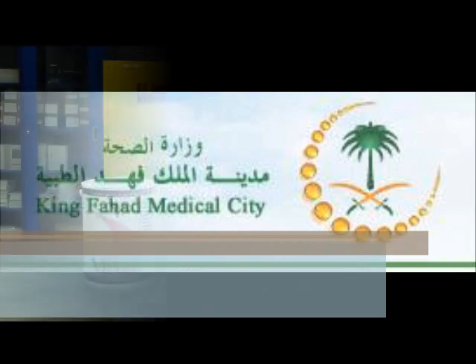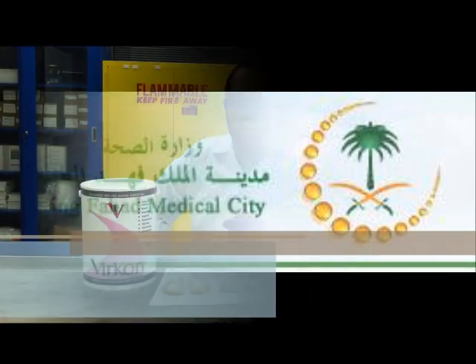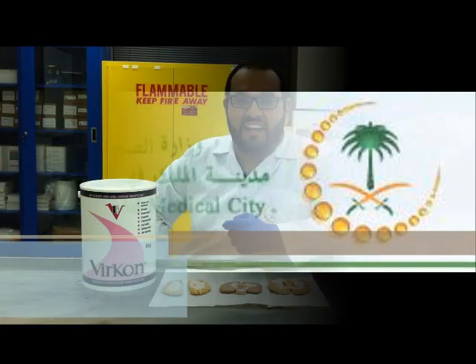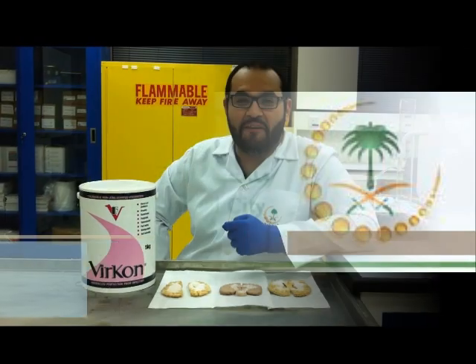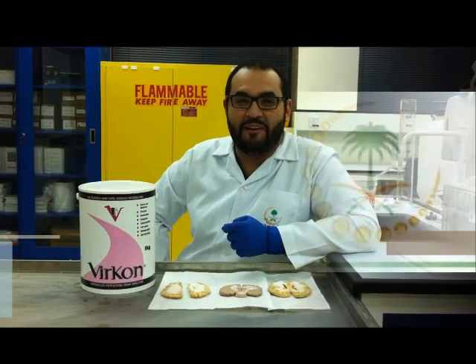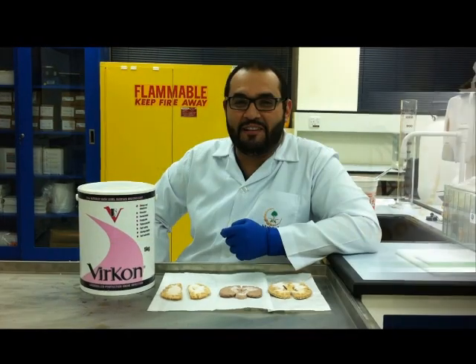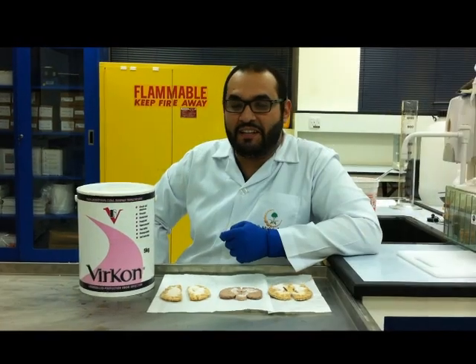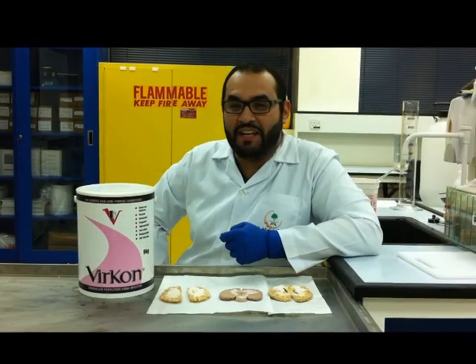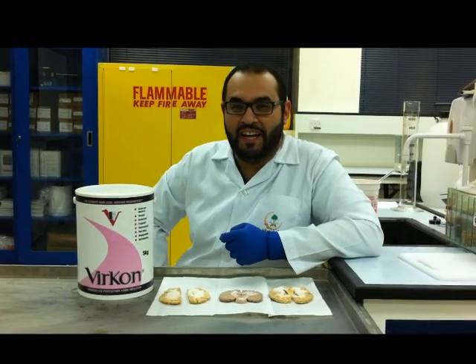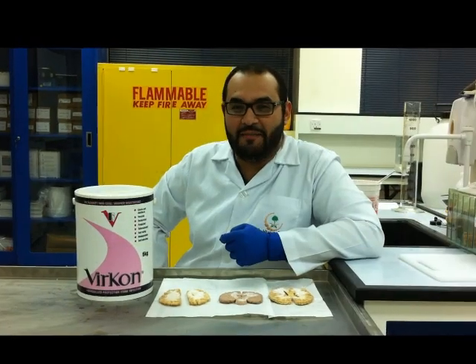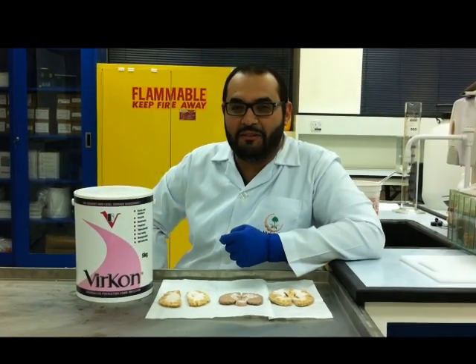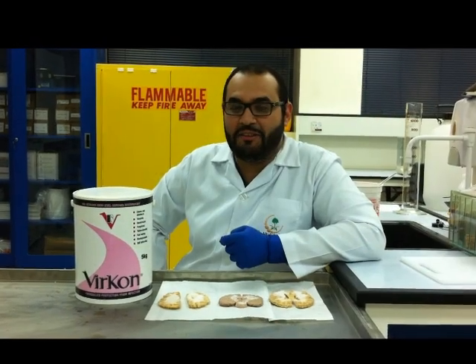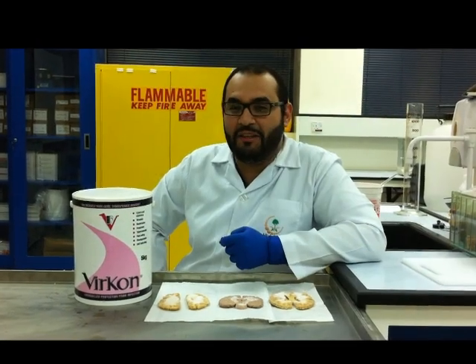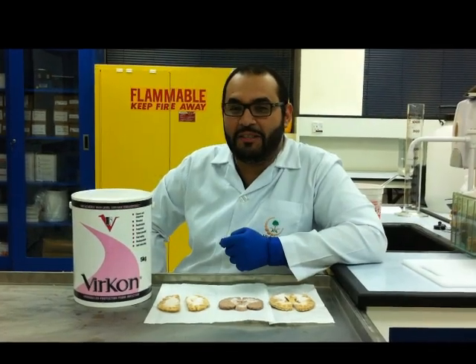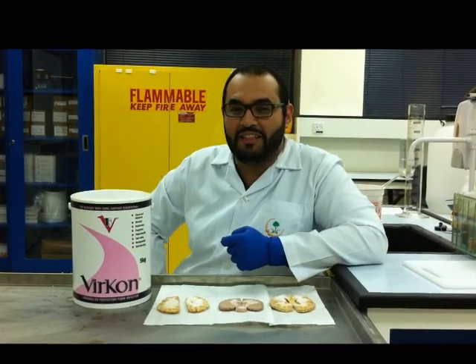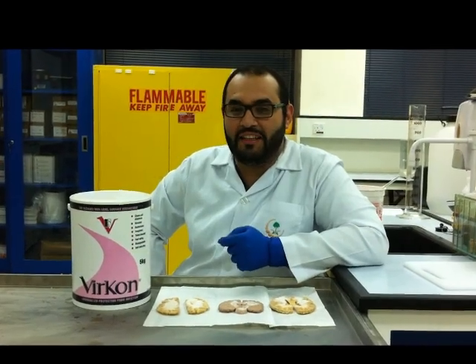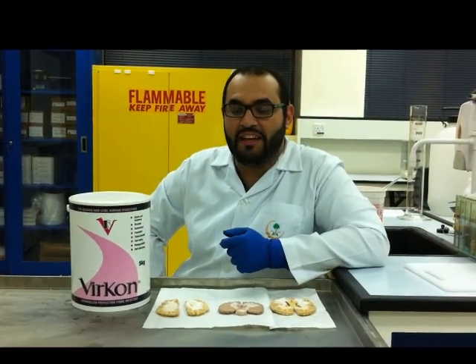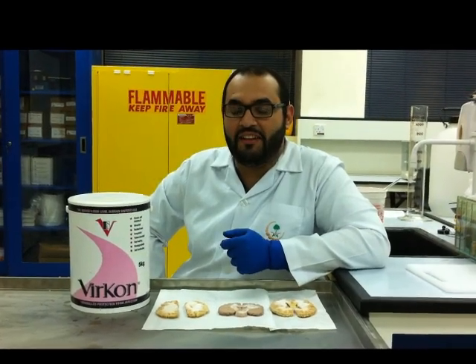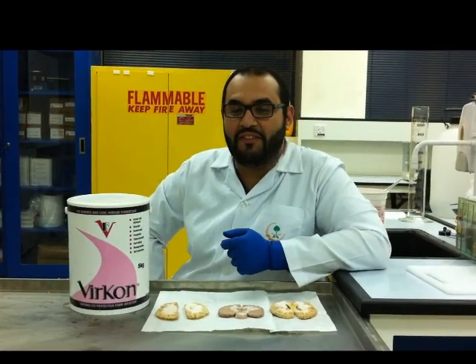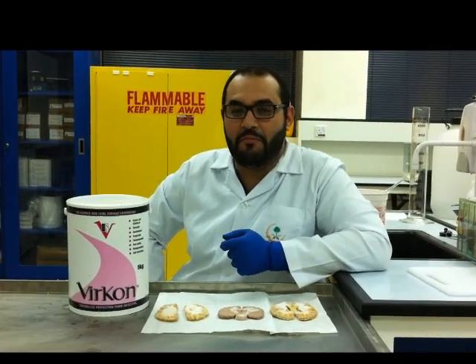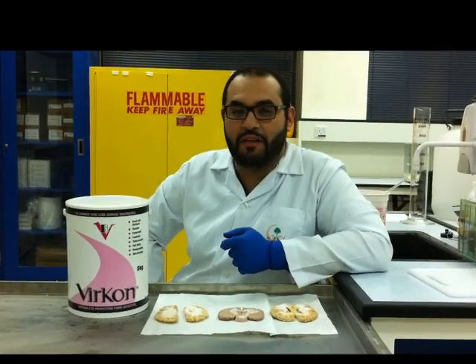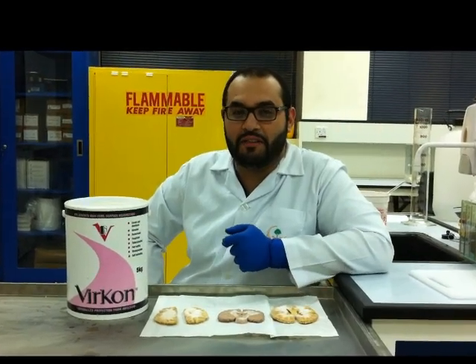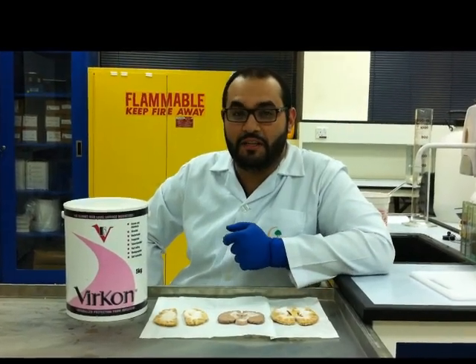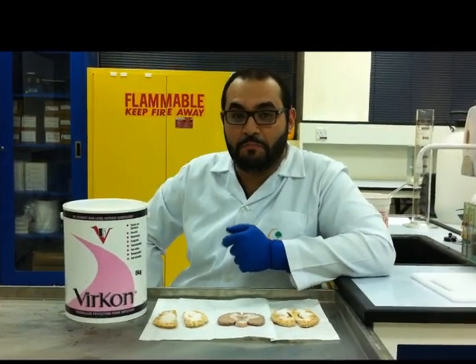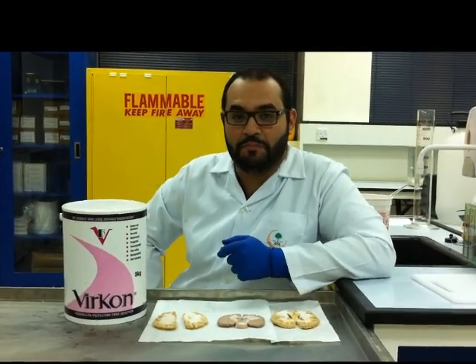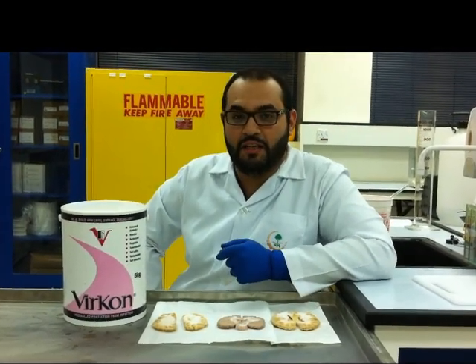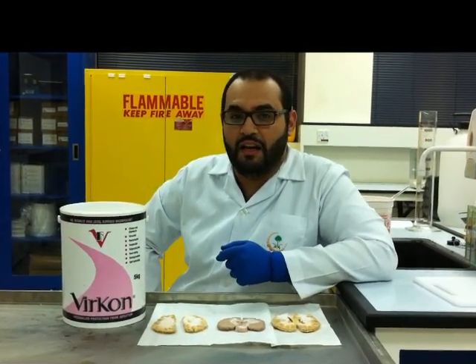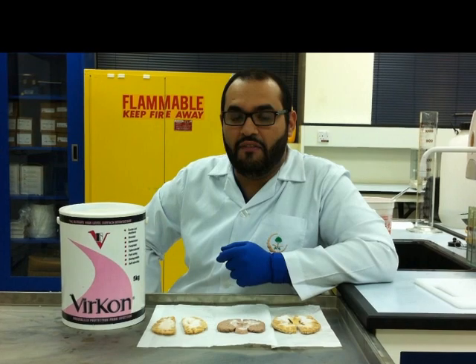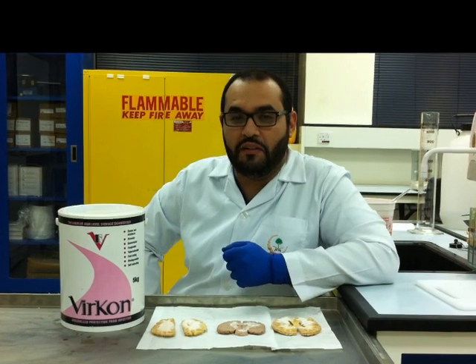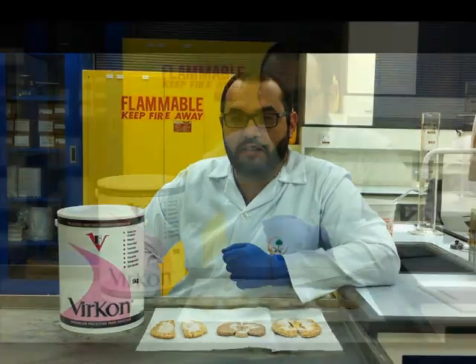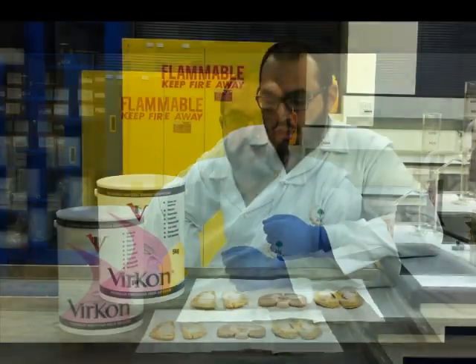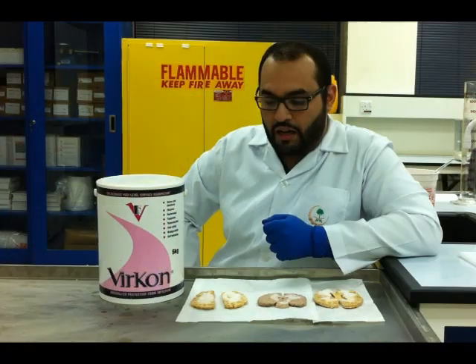Hi, I'm Burad El-Sheri, a Laboratory Technologist at King Faham Medical City, Faculty of Medicine.